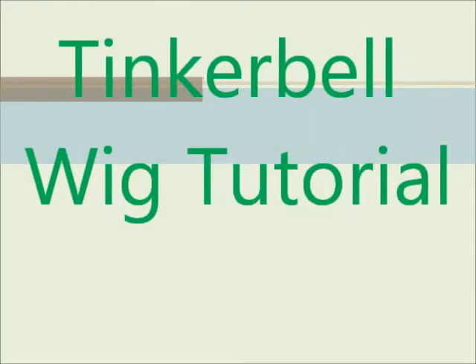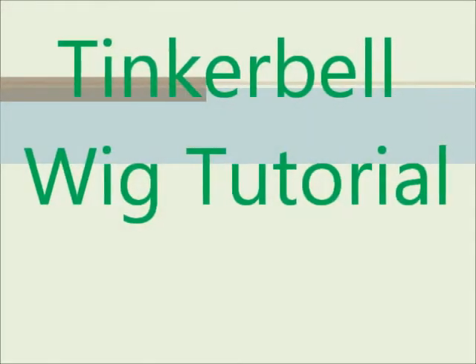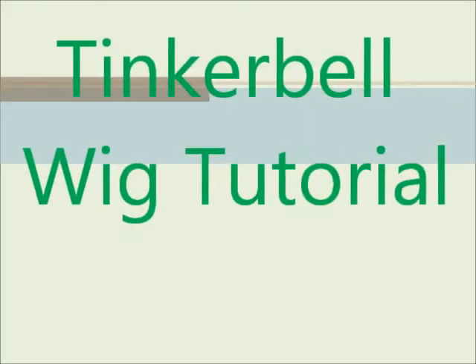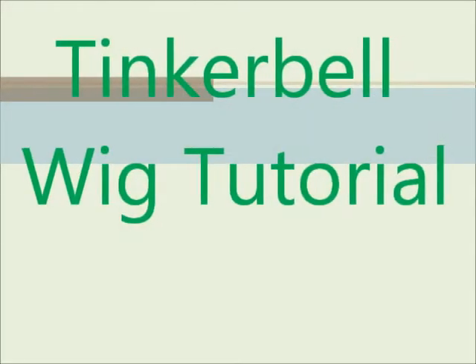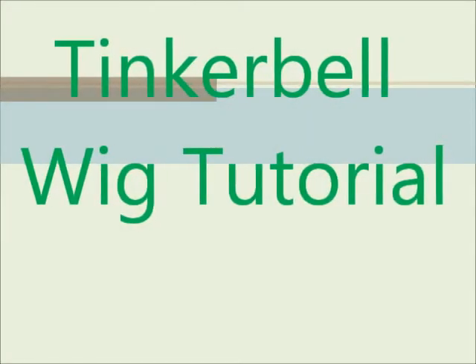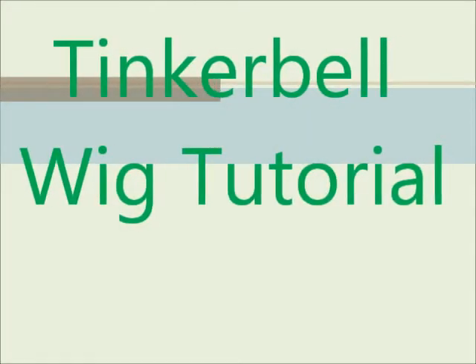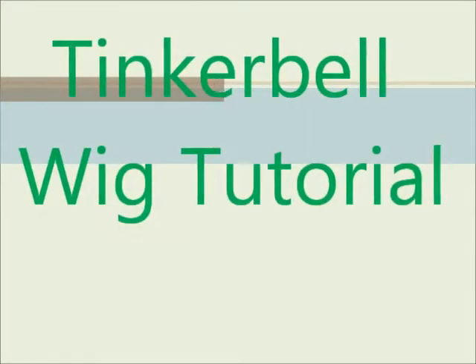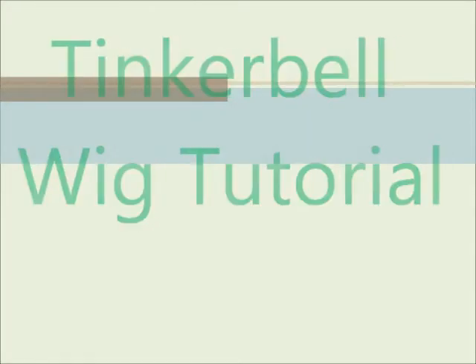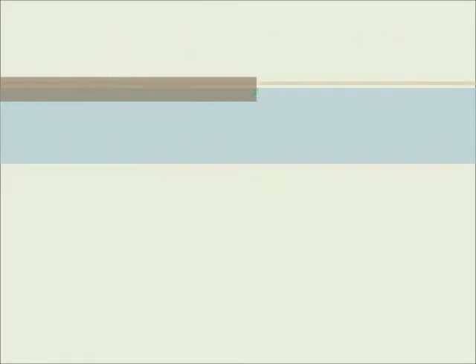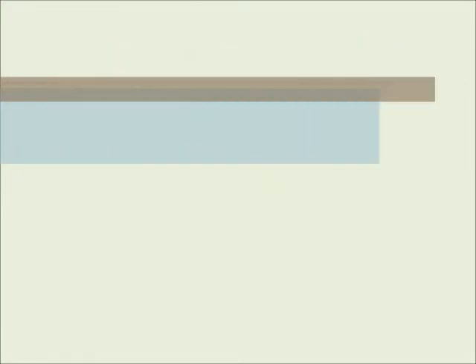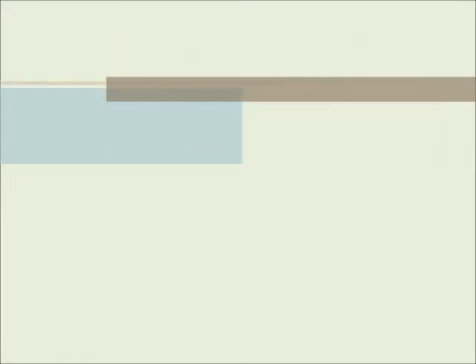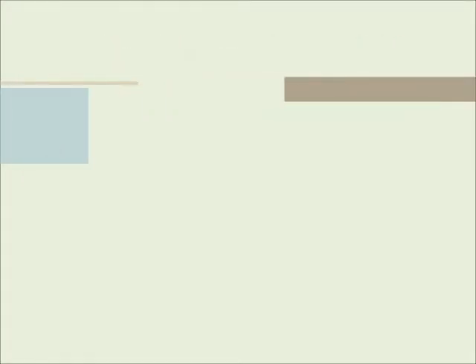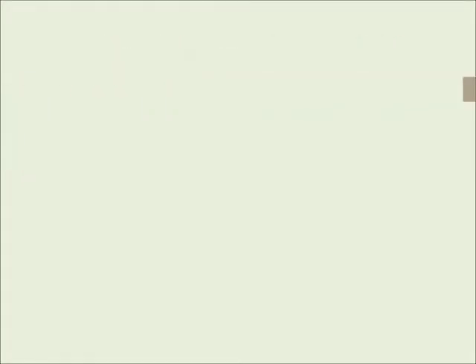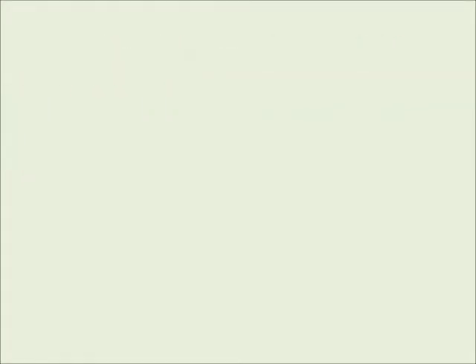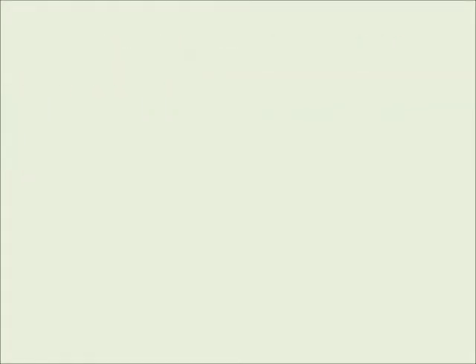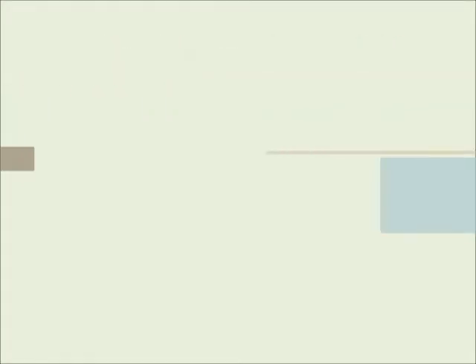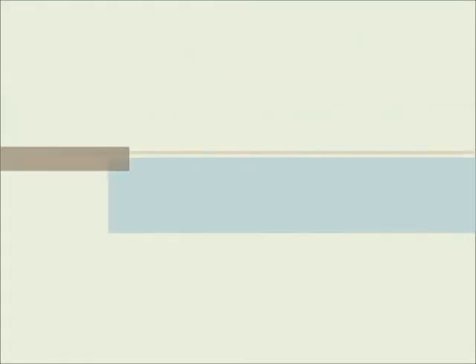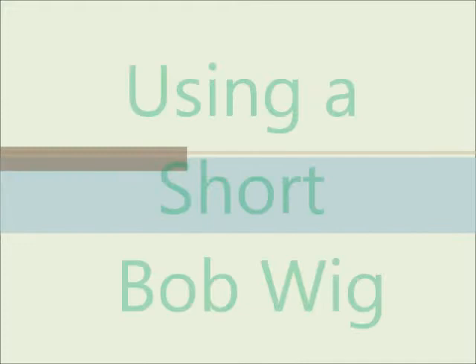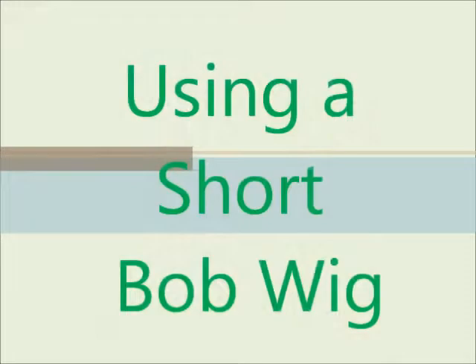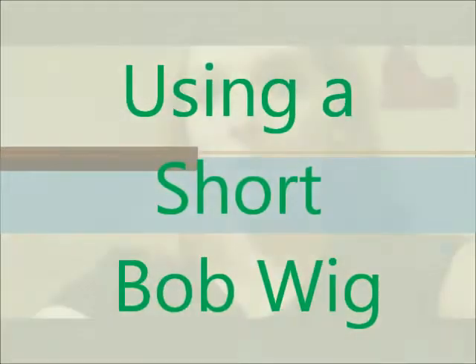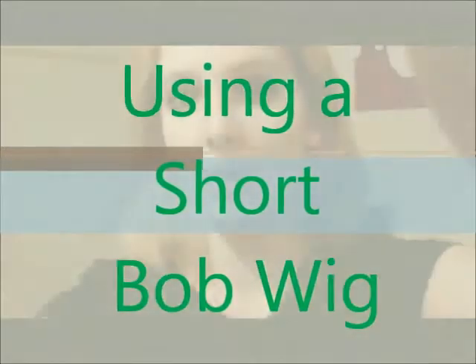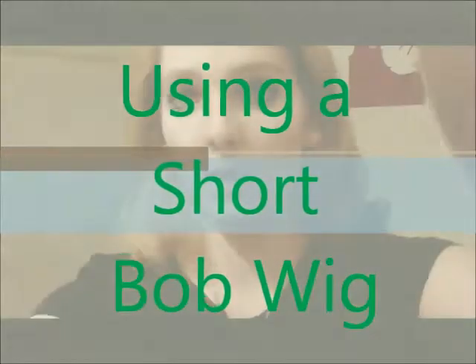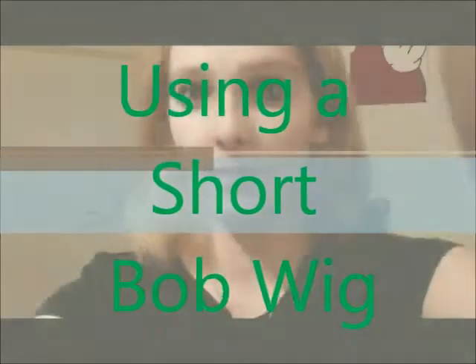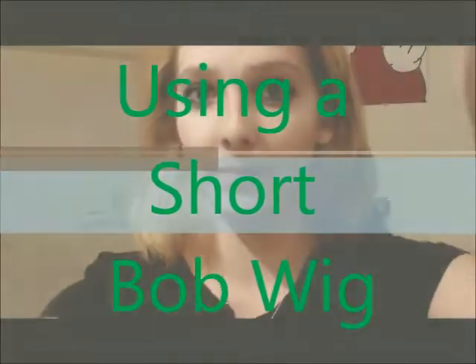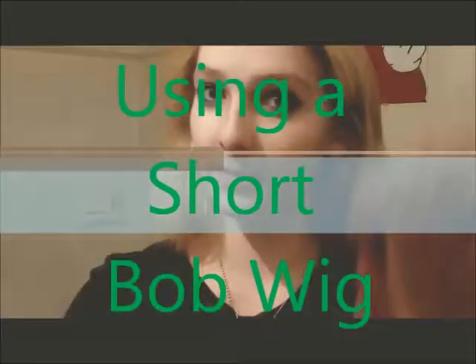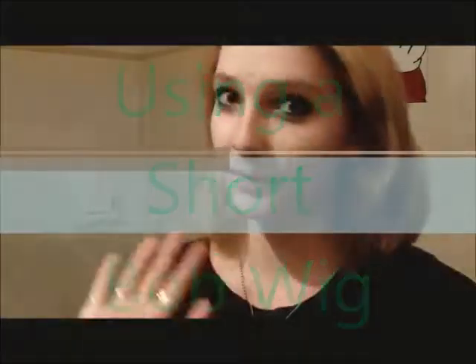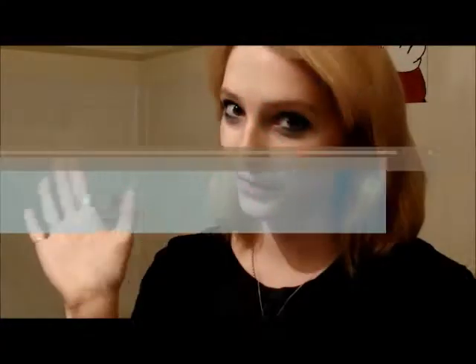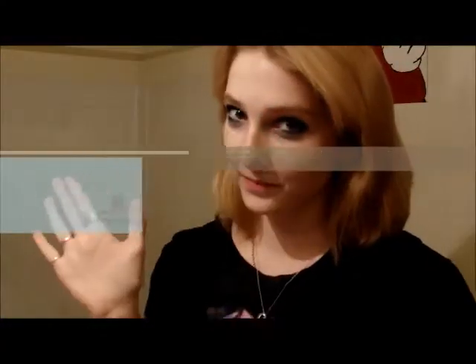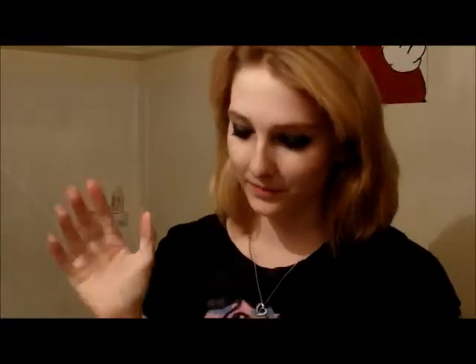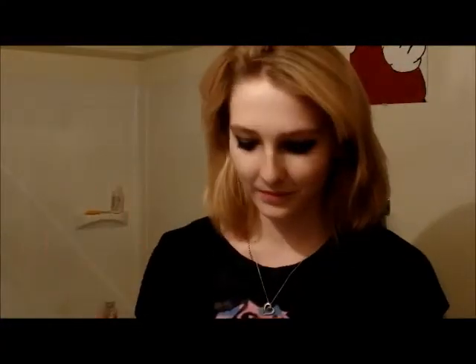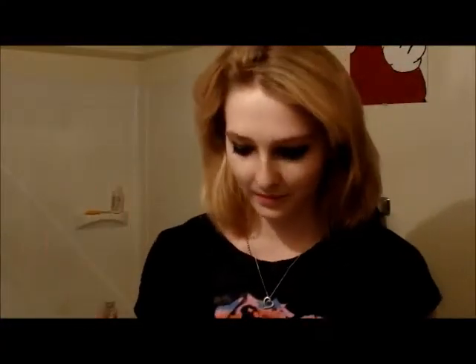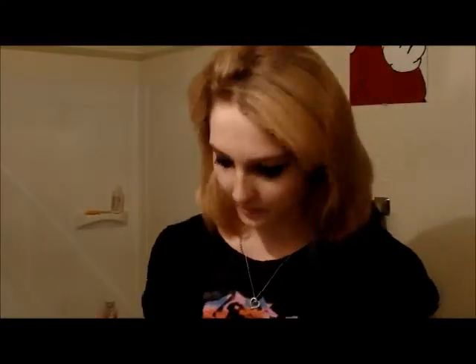Hi, I'm Nikiki from CreateCosplay Arizona and I'm here to show you how to make Tink's wig out of a short bob wig.